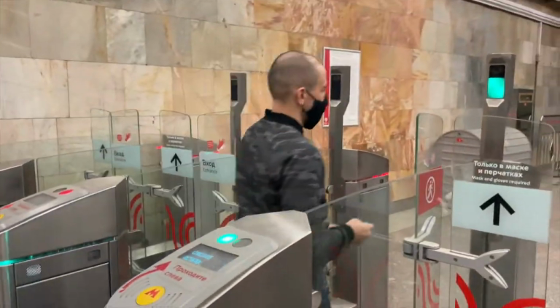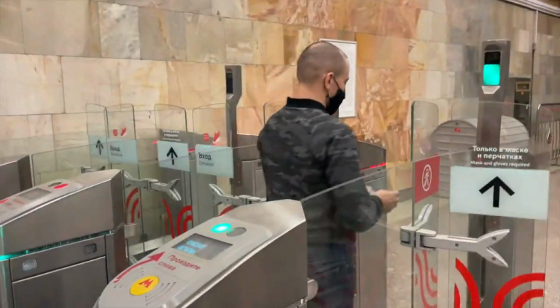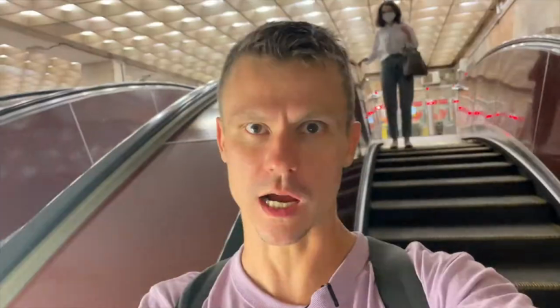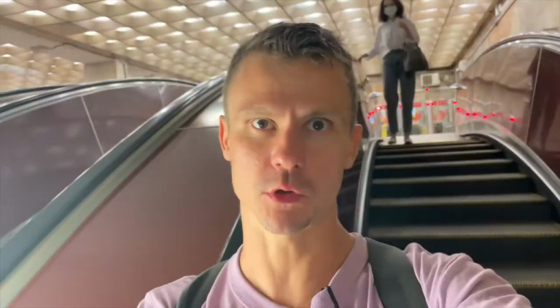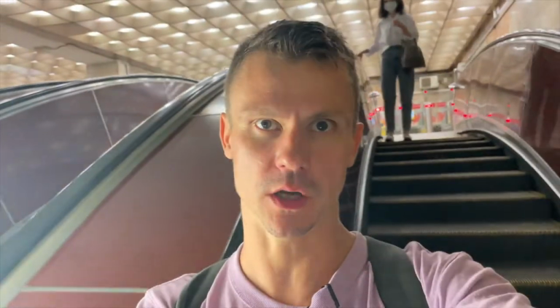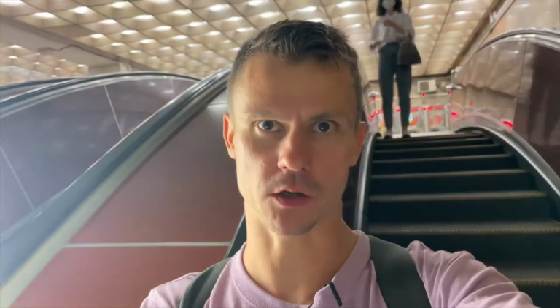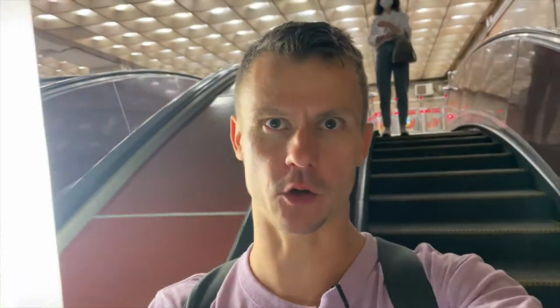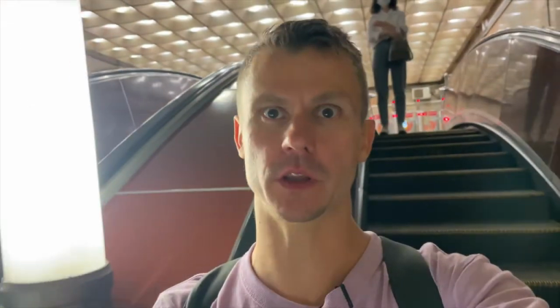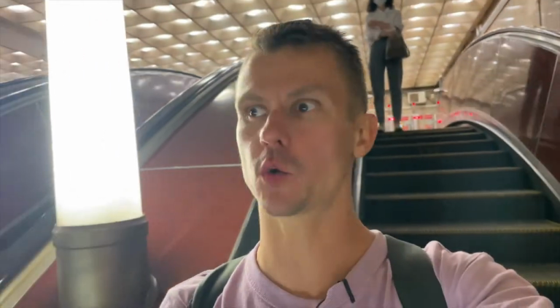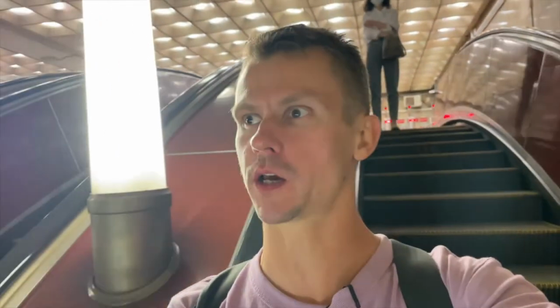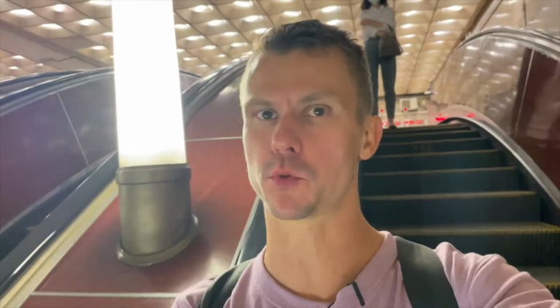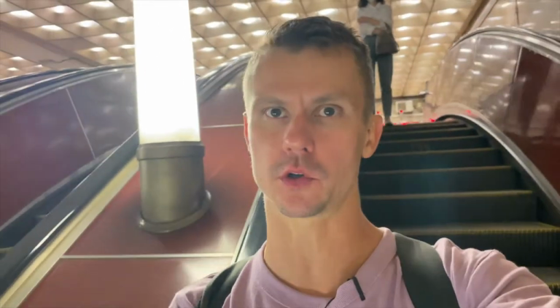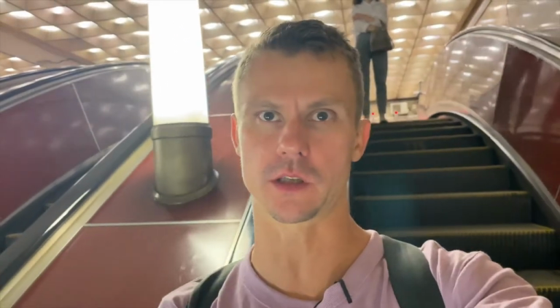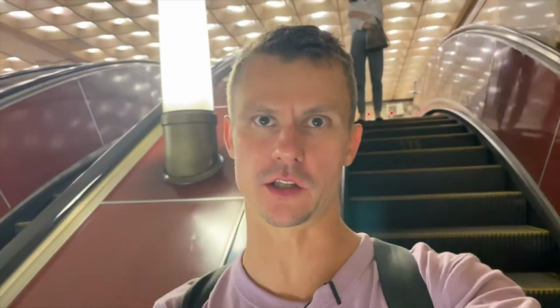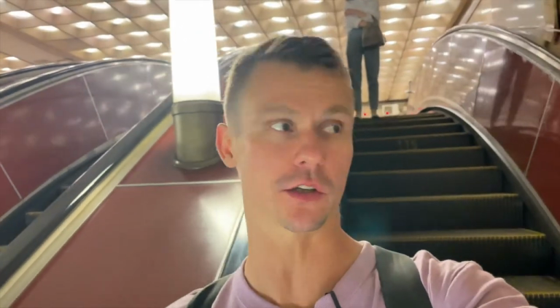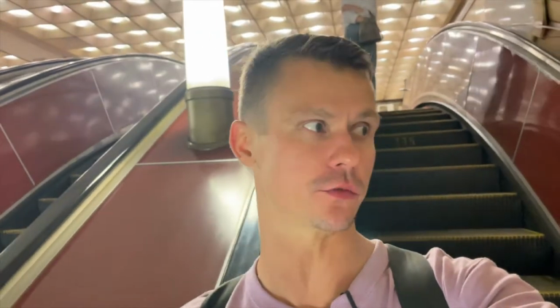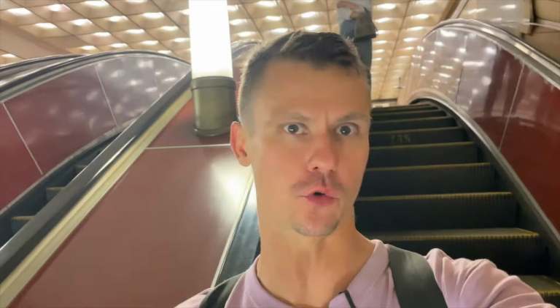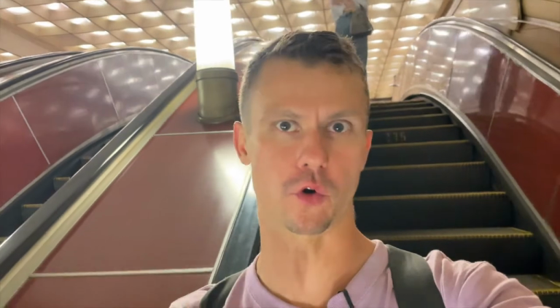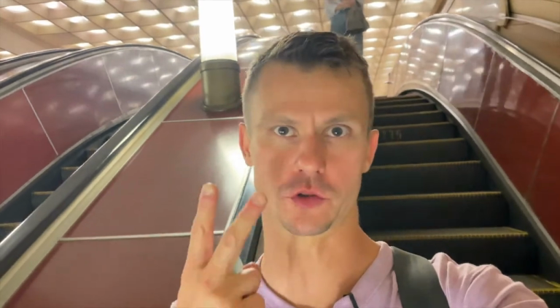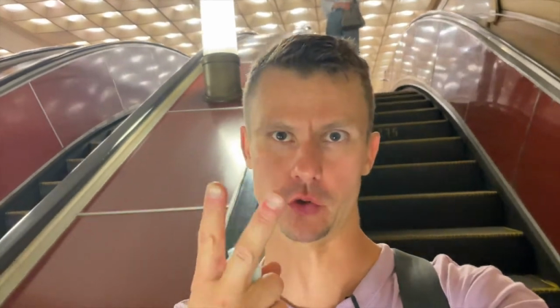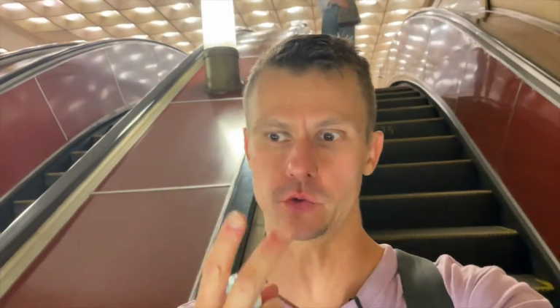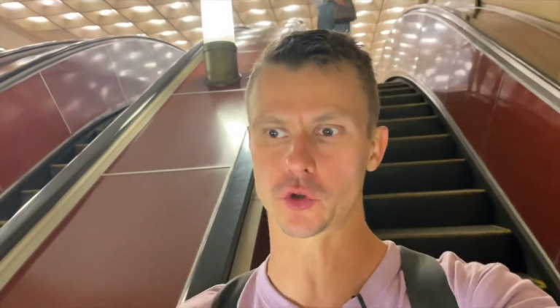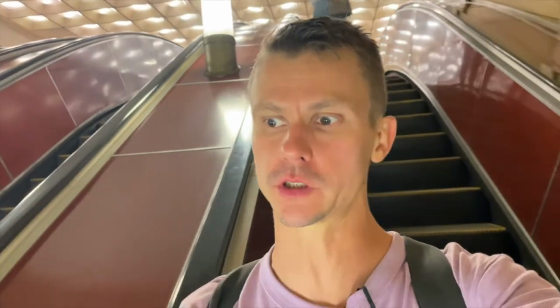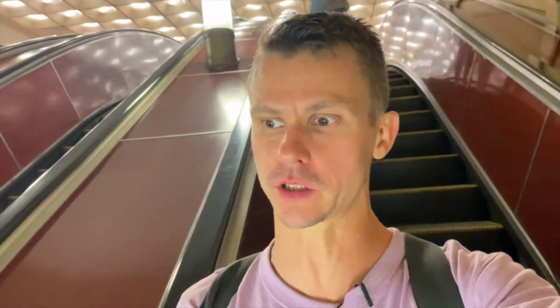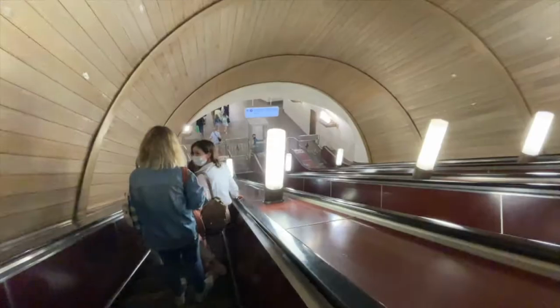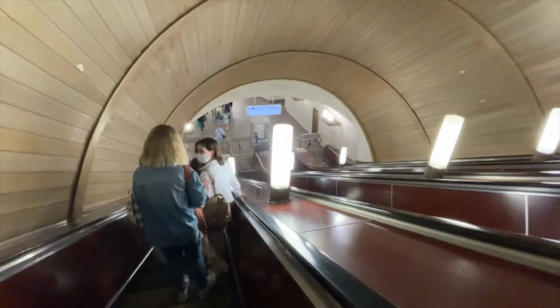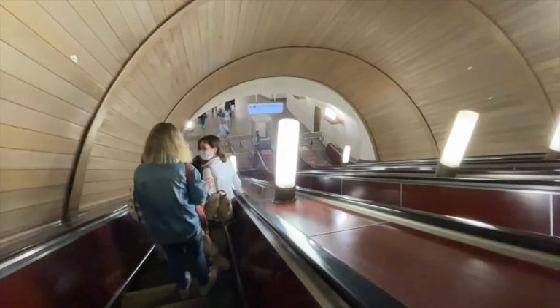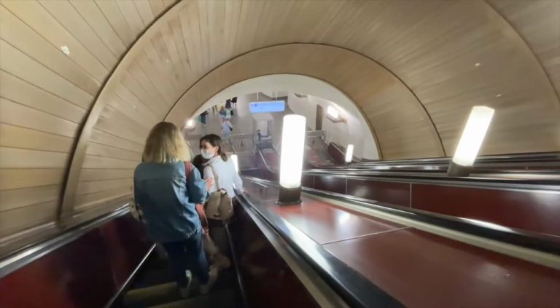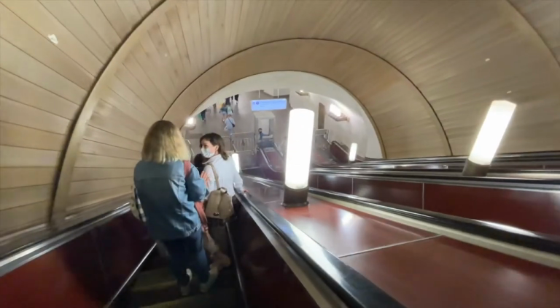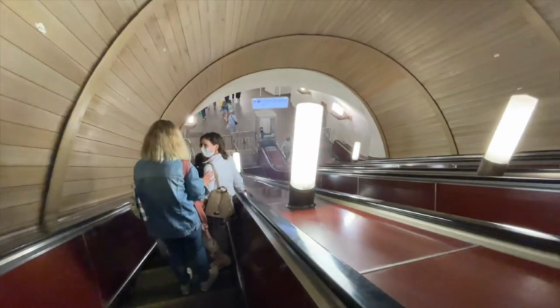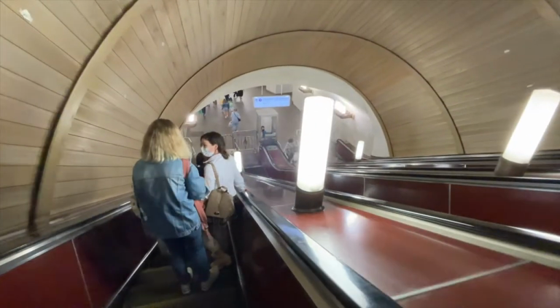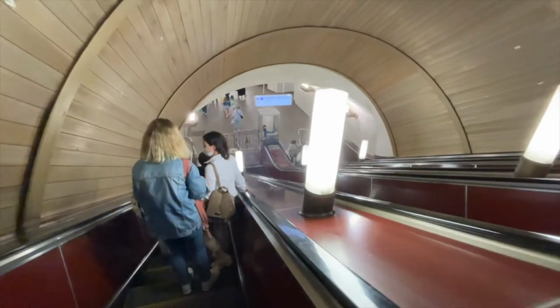I'm on the underground now and I bought the ticket for two journeys. It cost me 120 rubles.